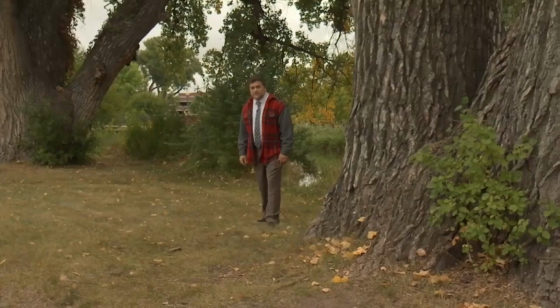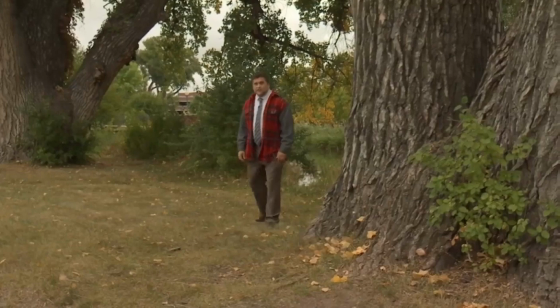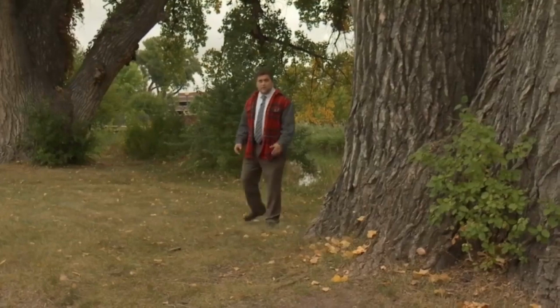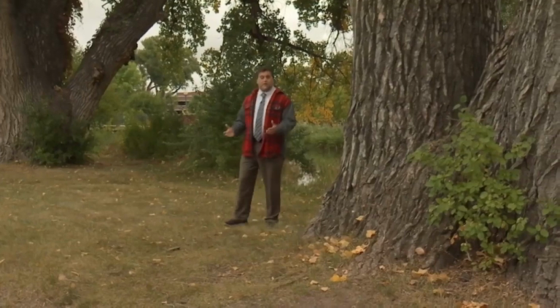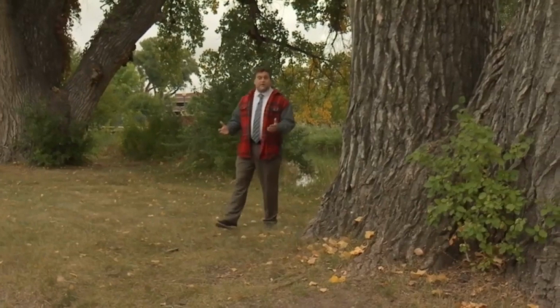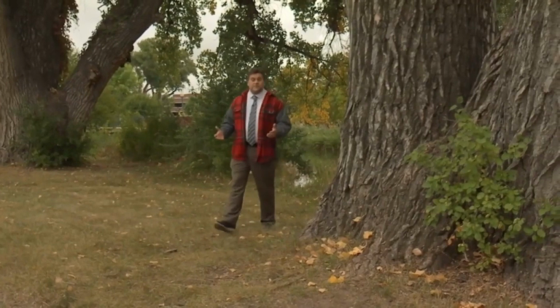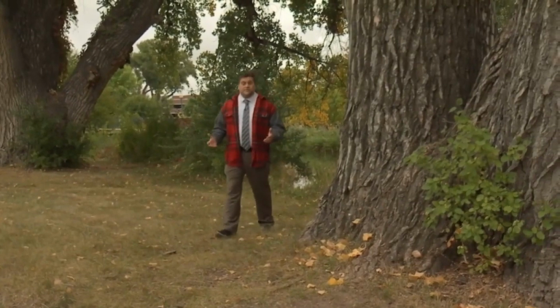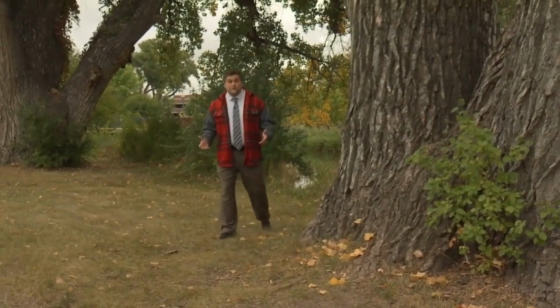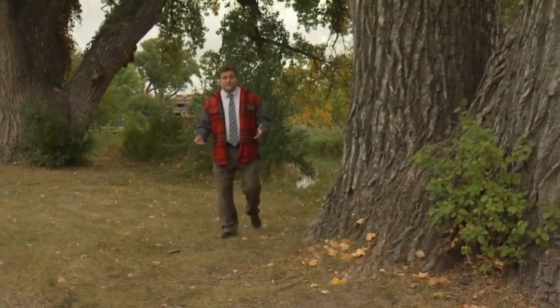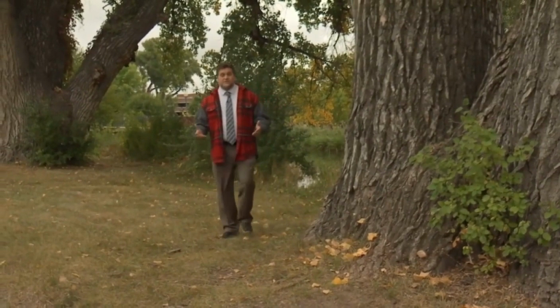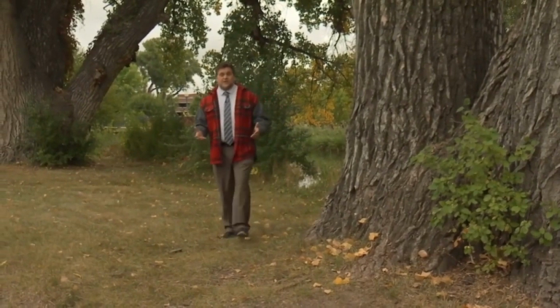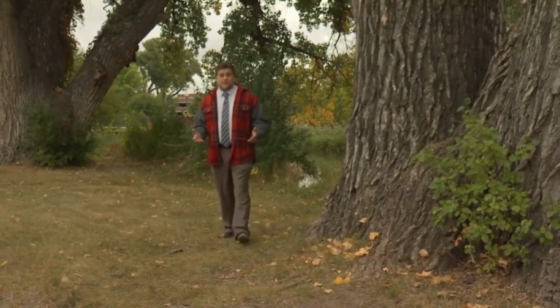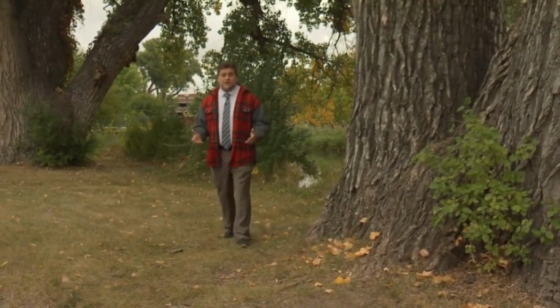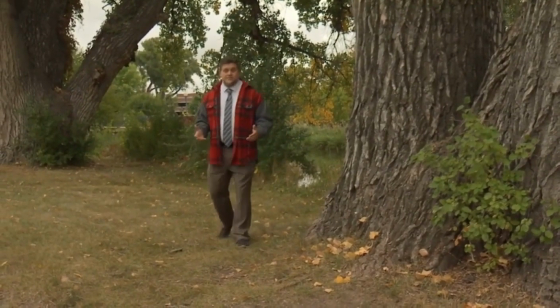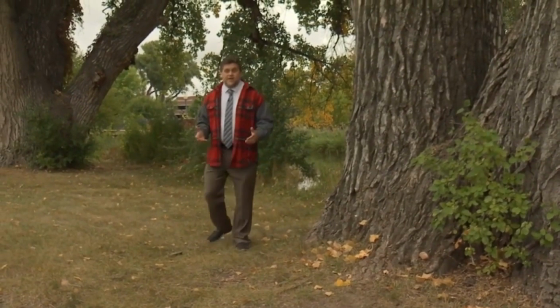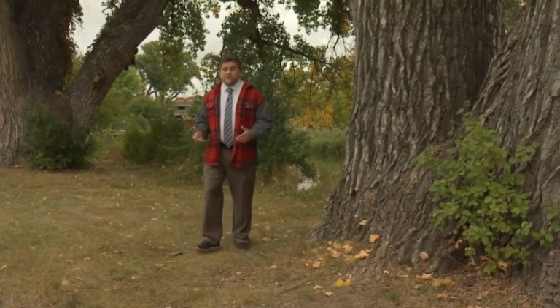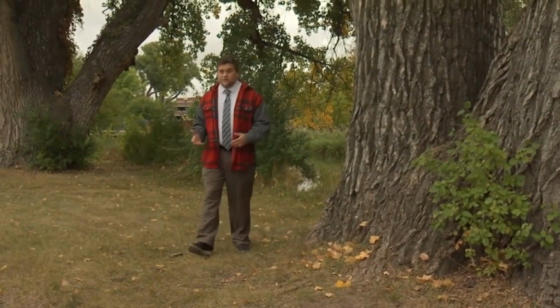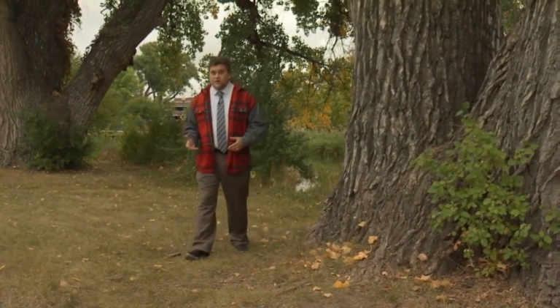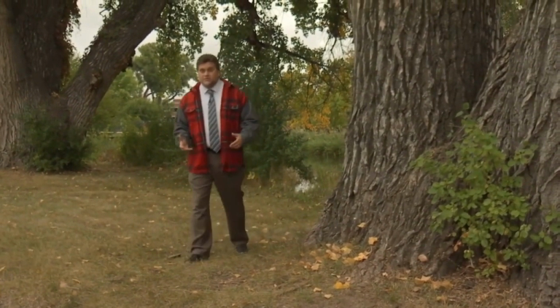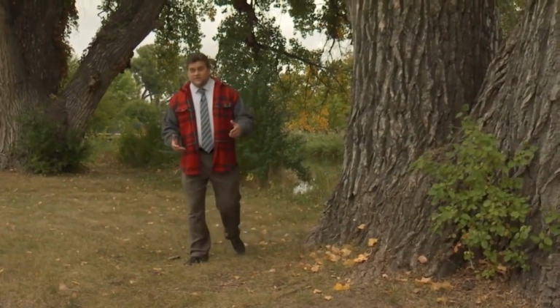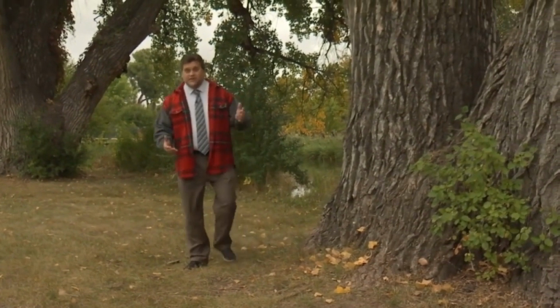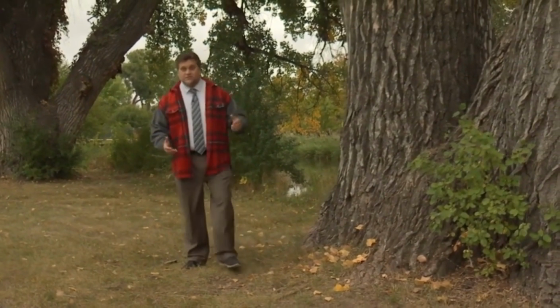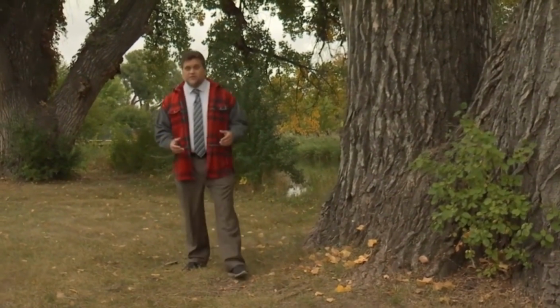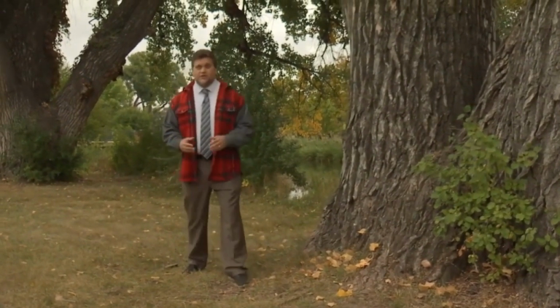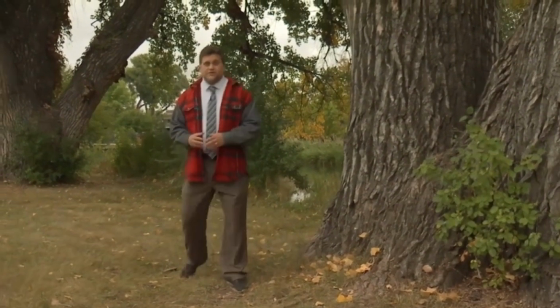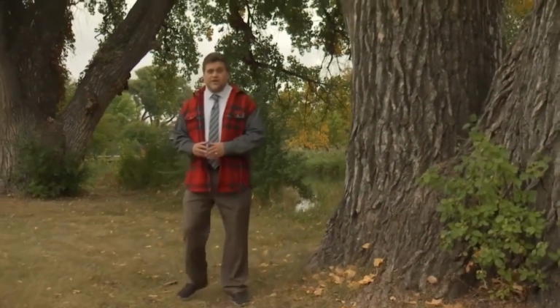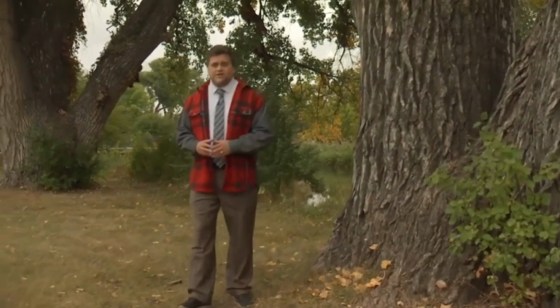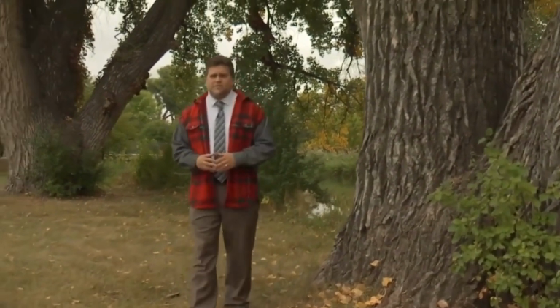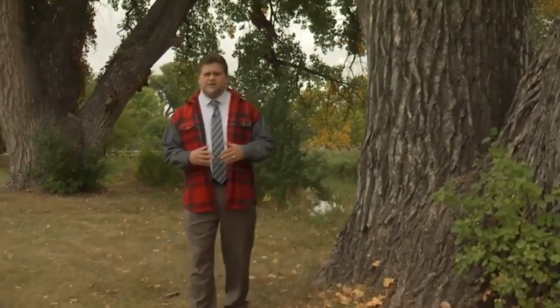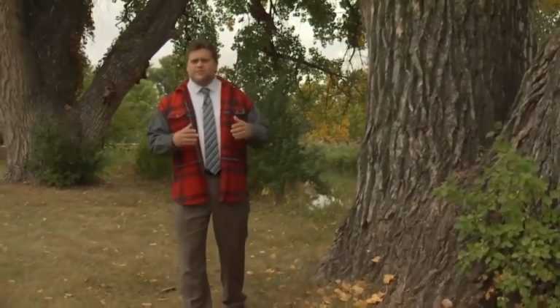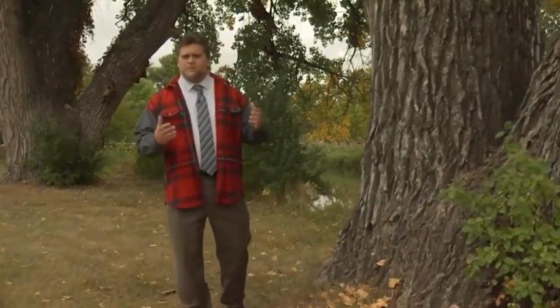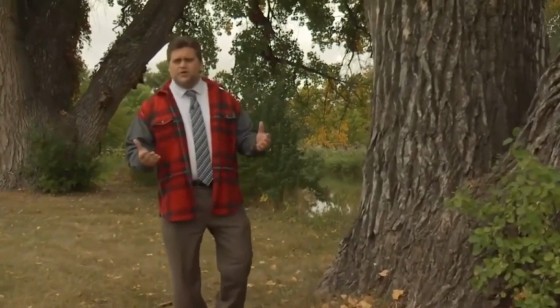Well, we're into the fall in Montana and you'll notice the leaves starting to change, making for beautiful colors this time of year.